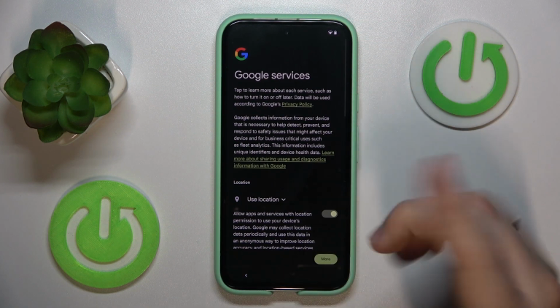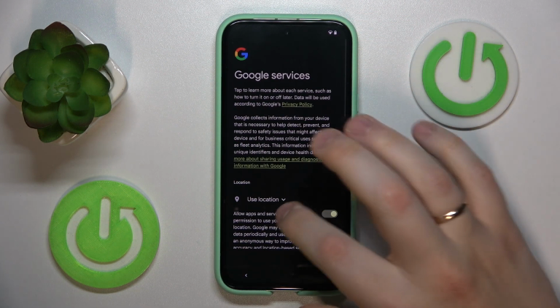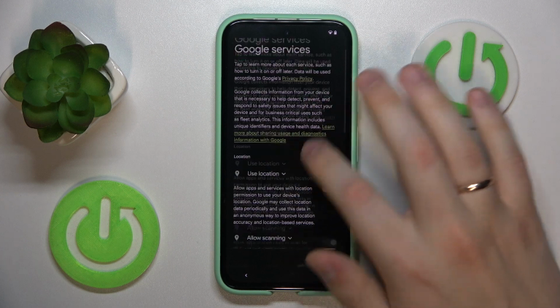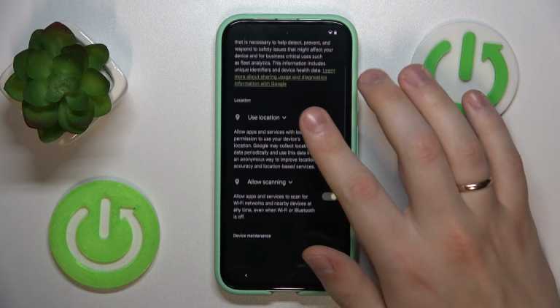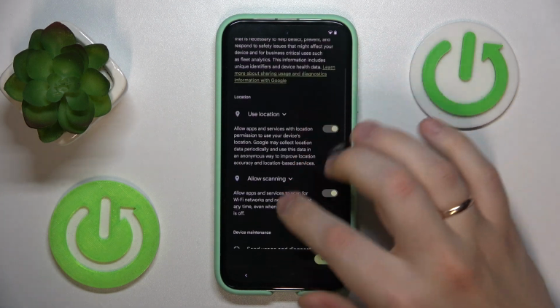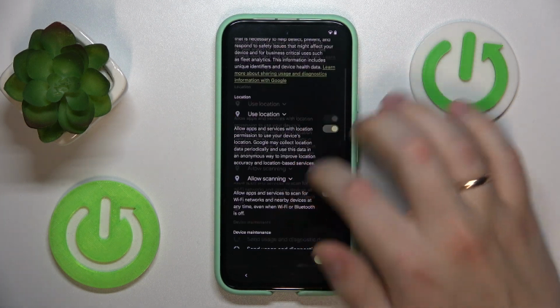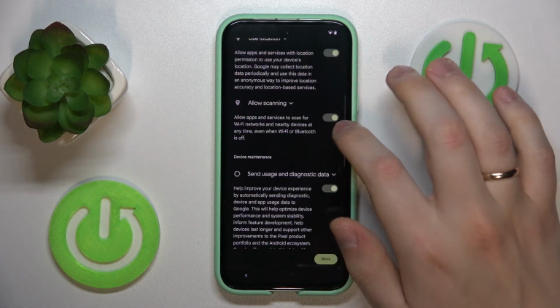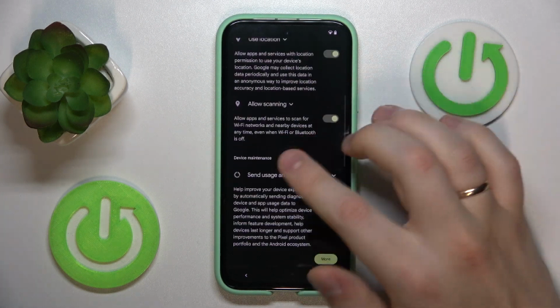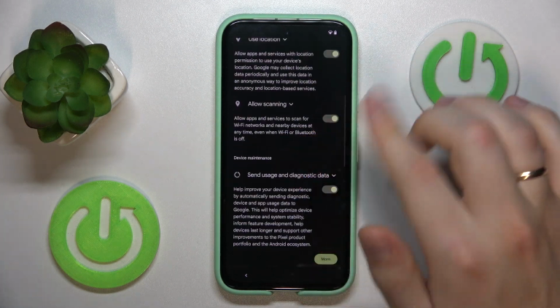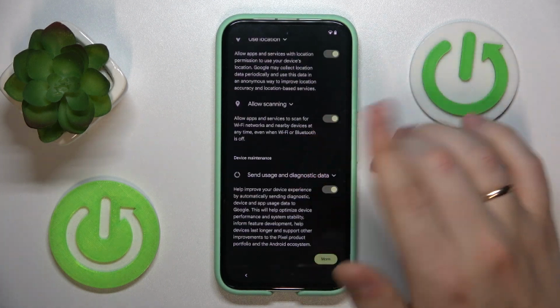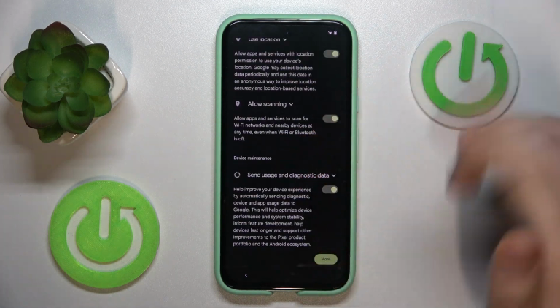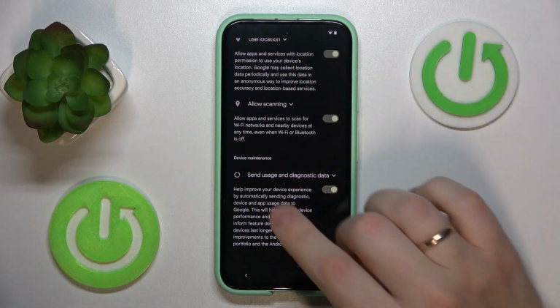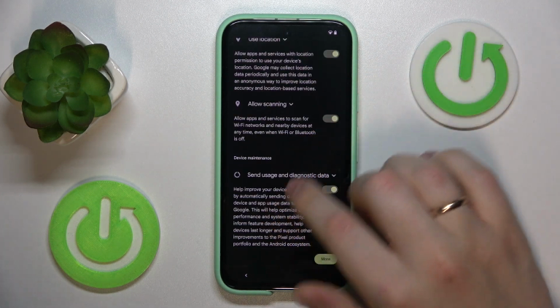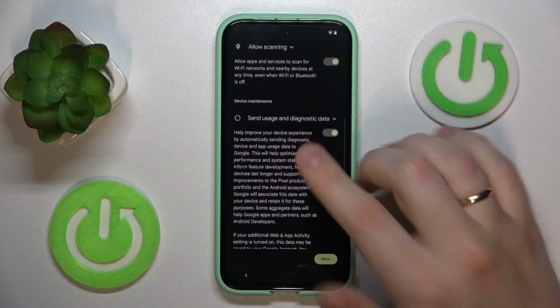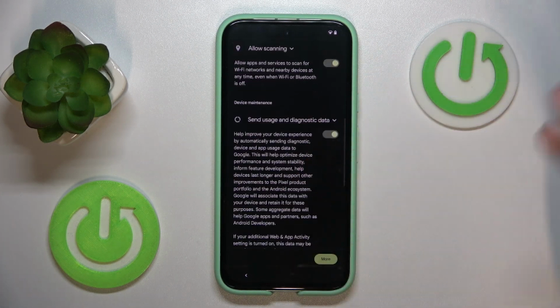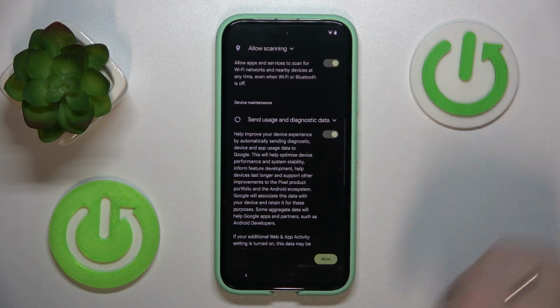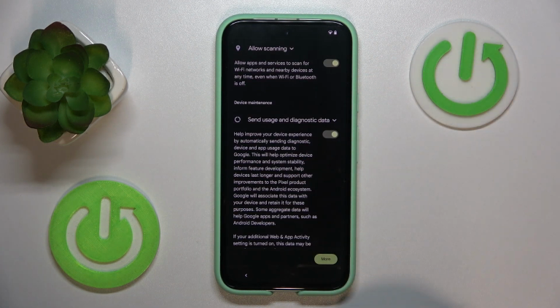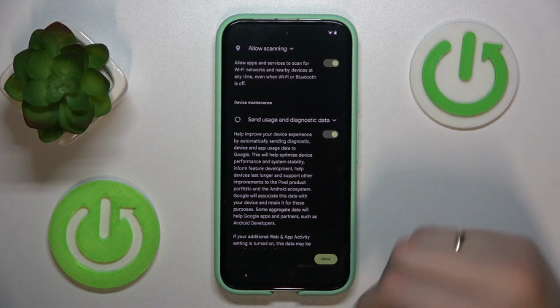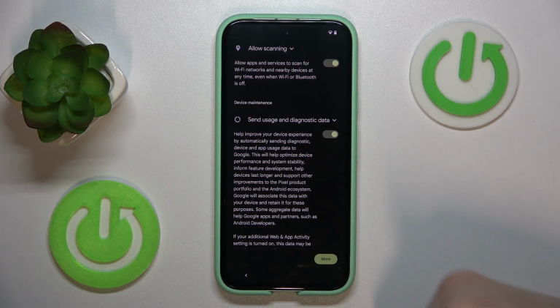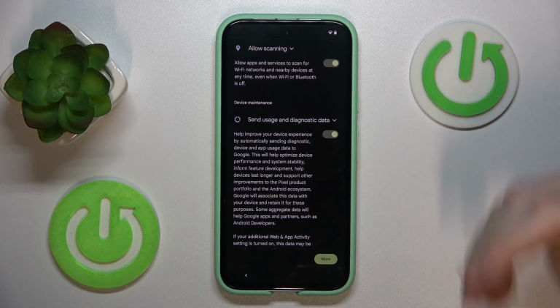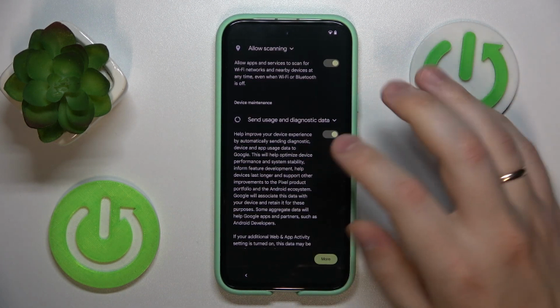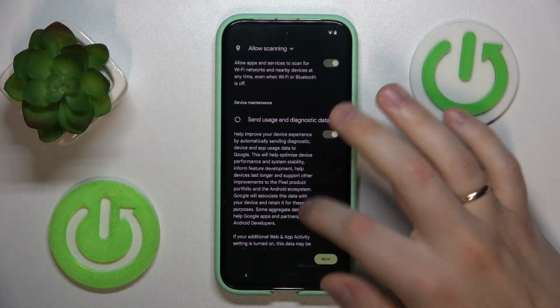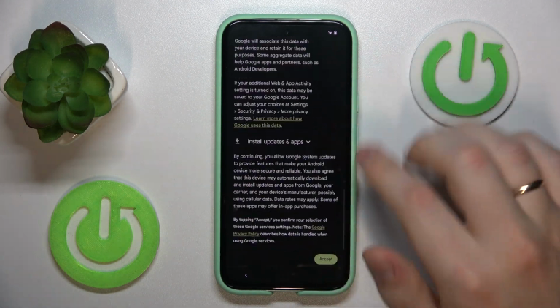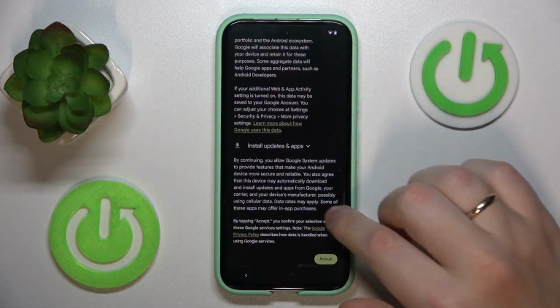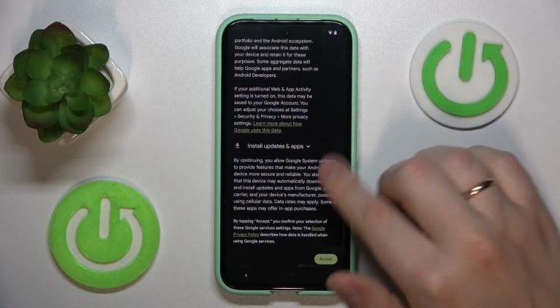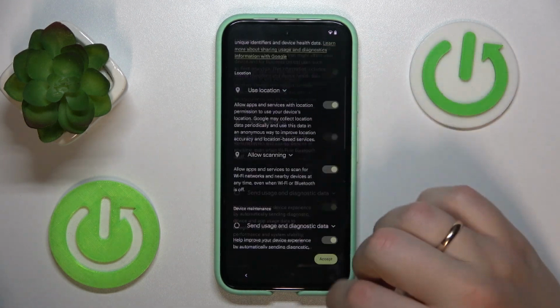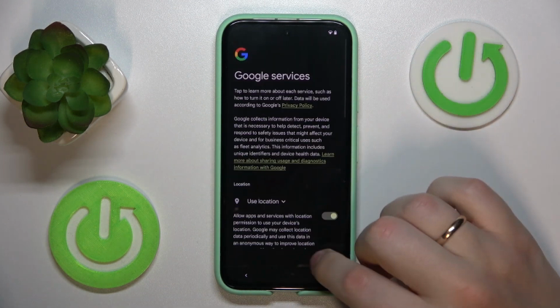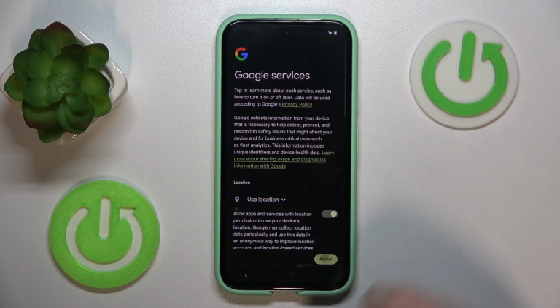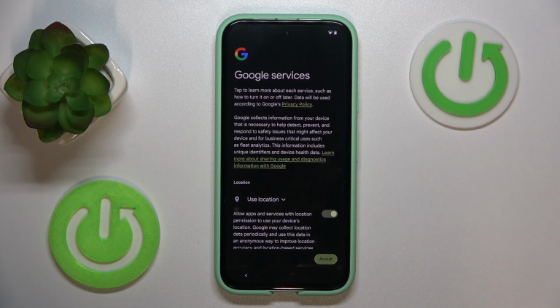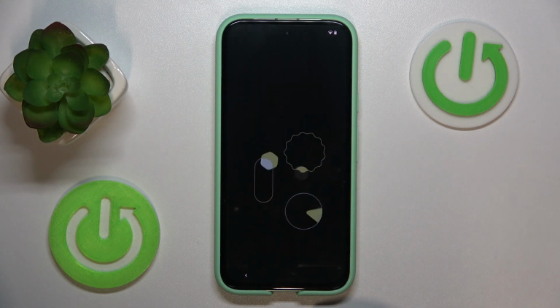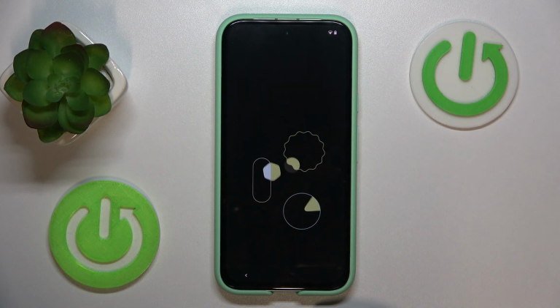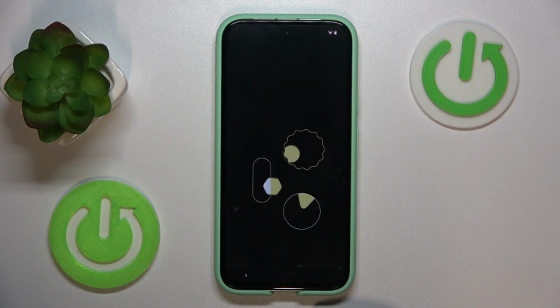Then enable the Google services you would like to use and accept. And continue.